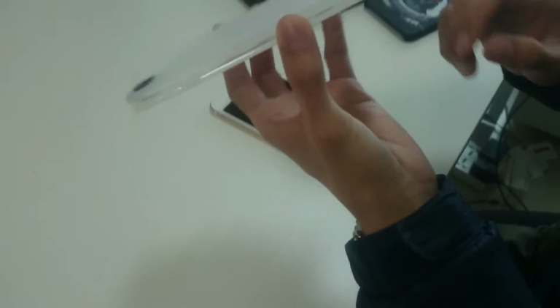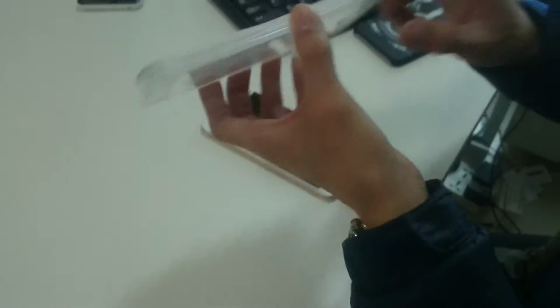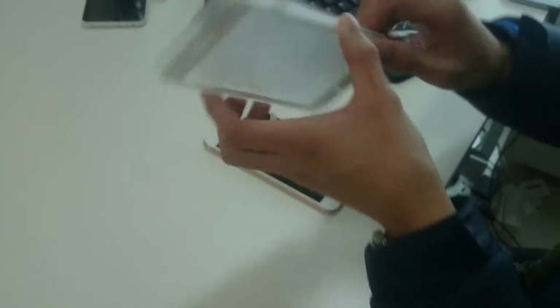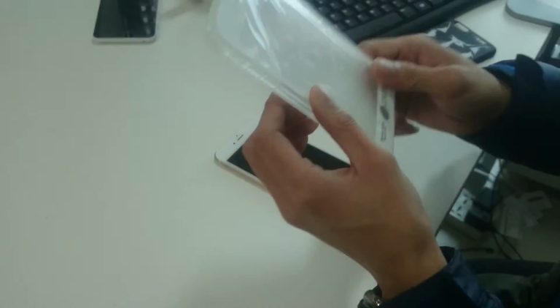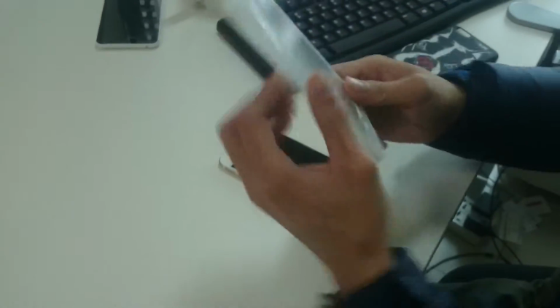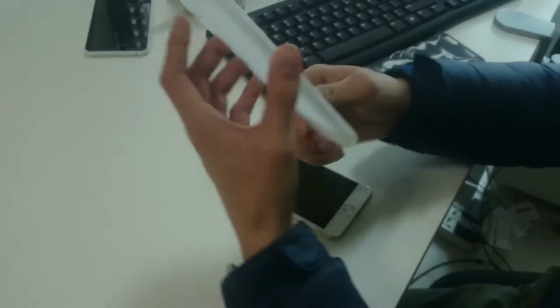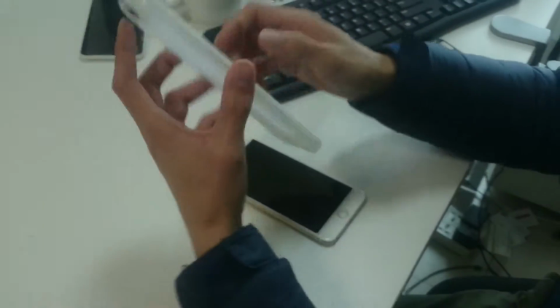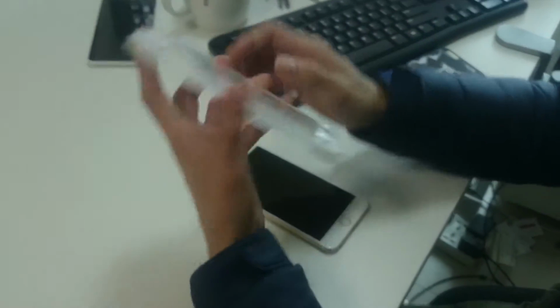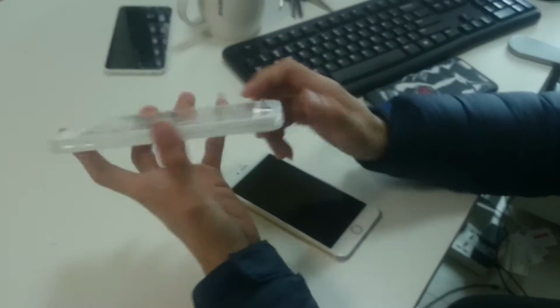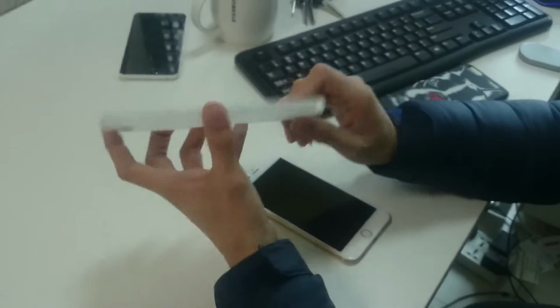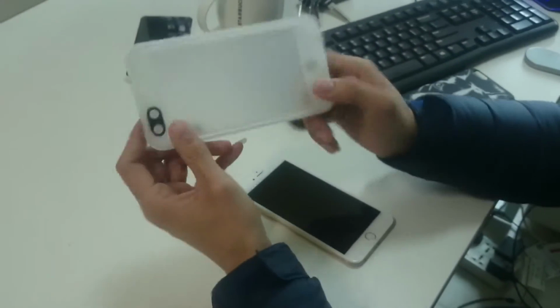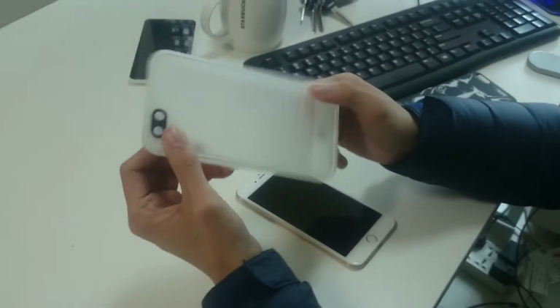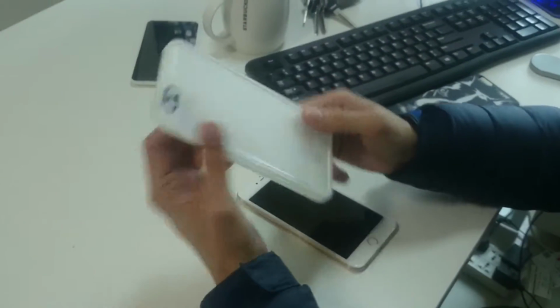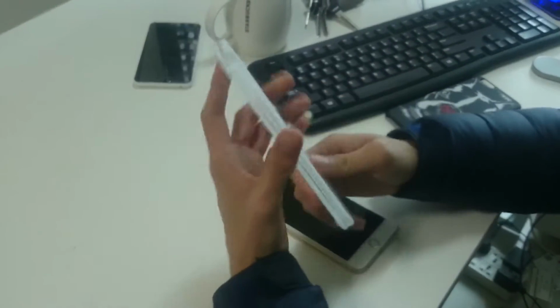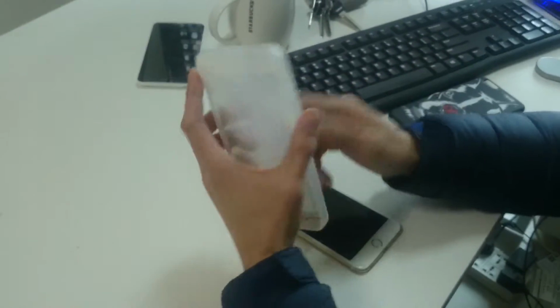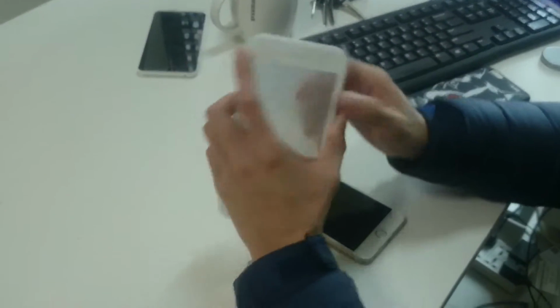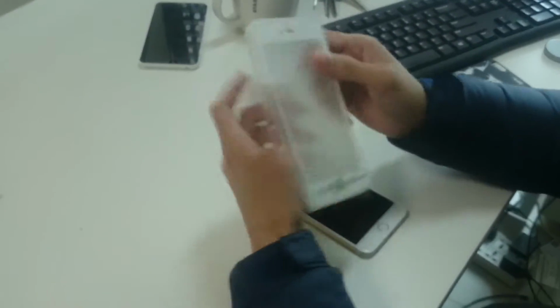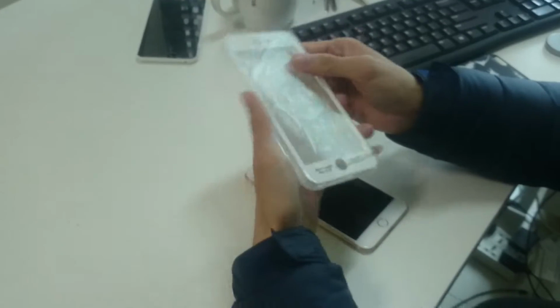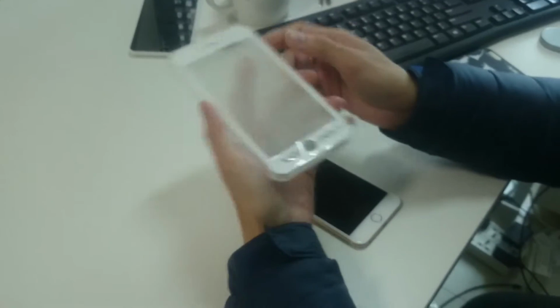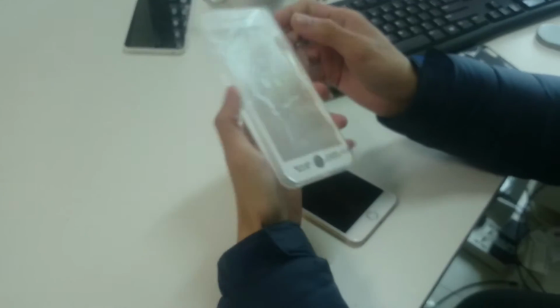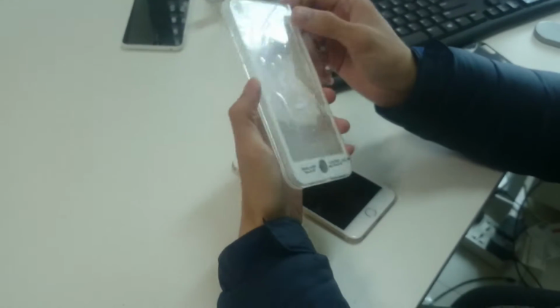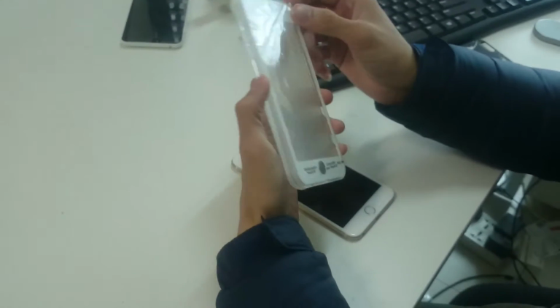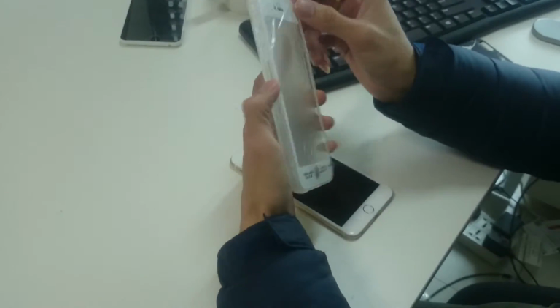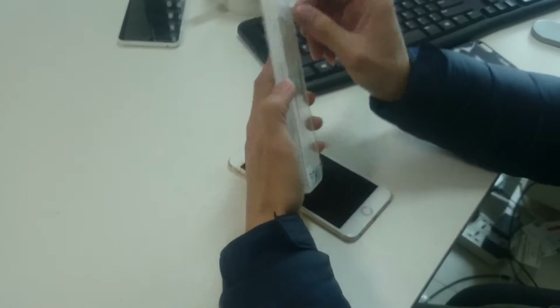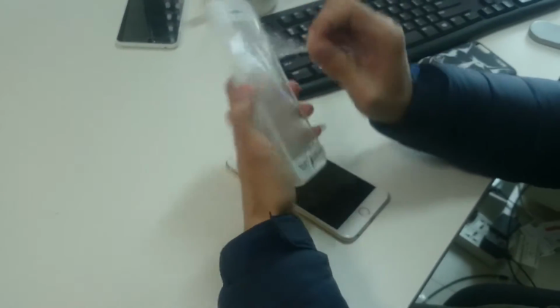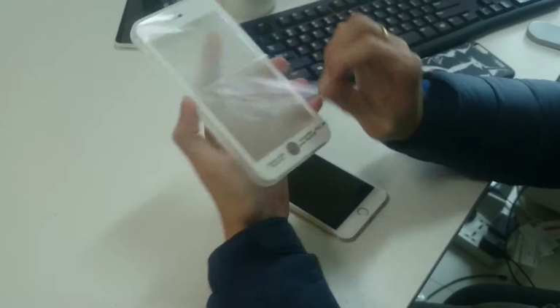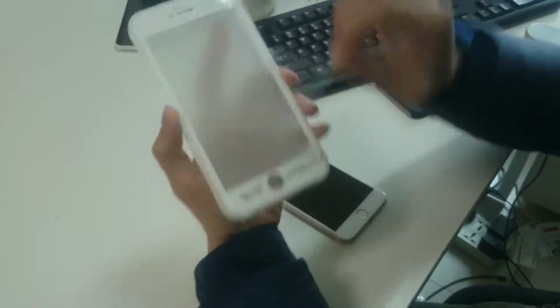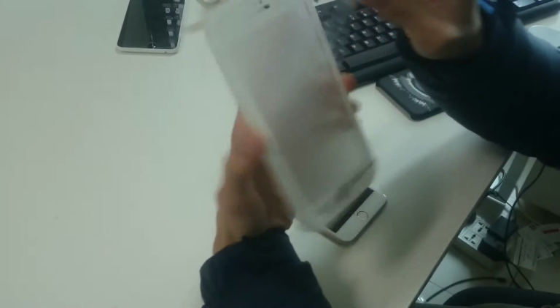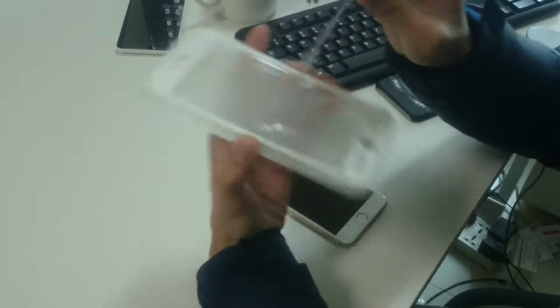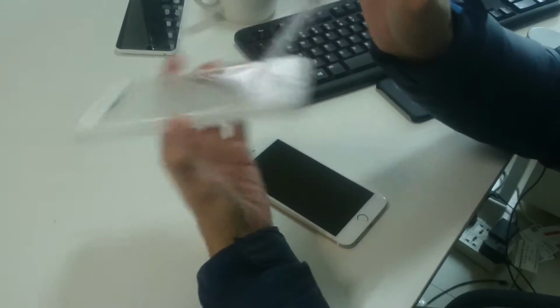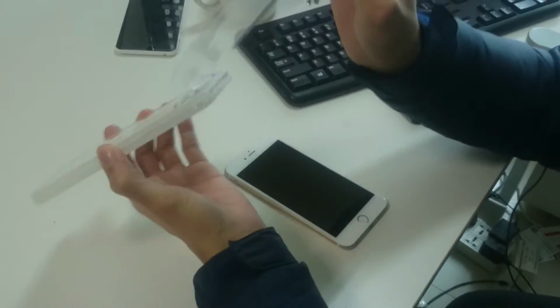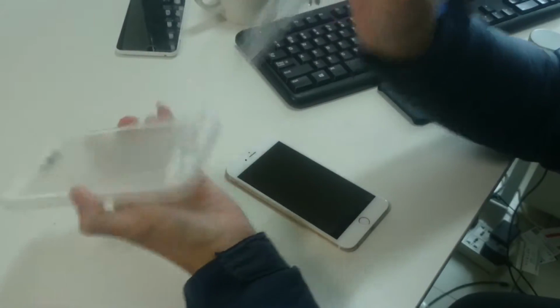We are going to show you how to install this waterproof case. First you have to remove the screen protector.